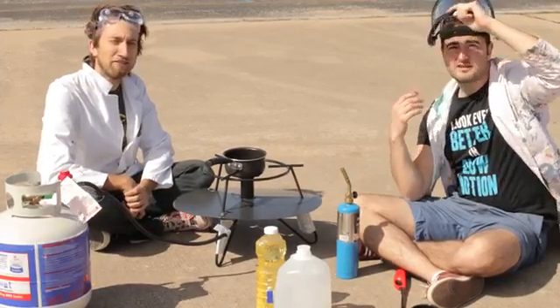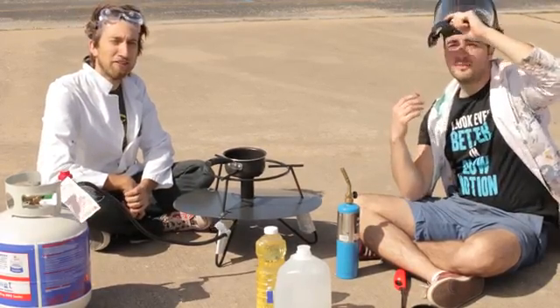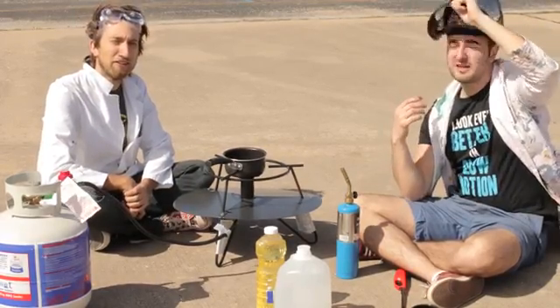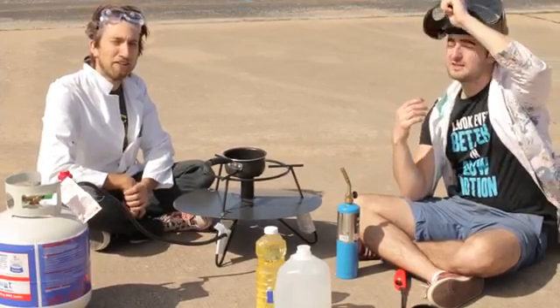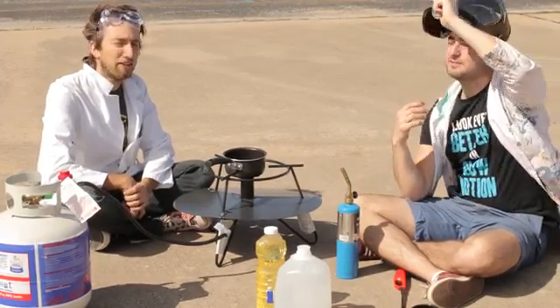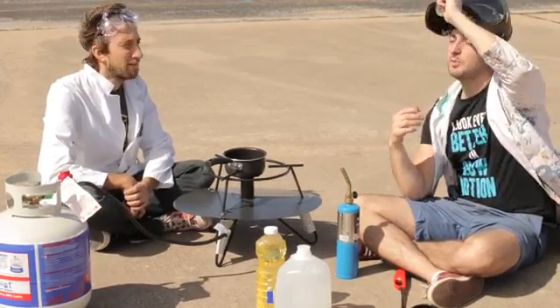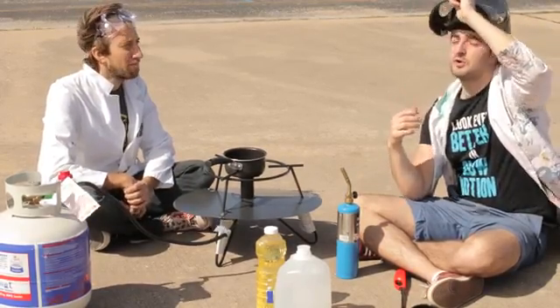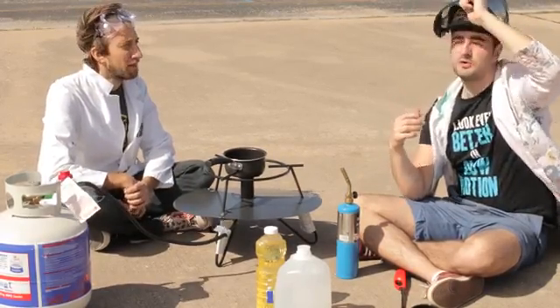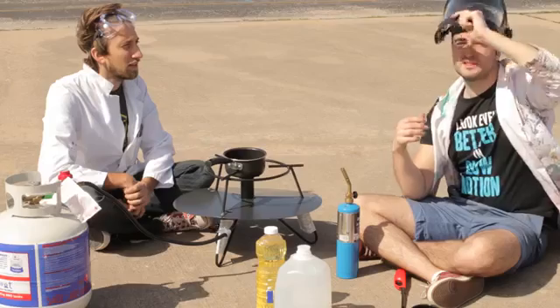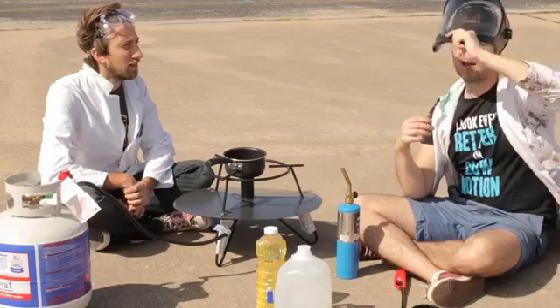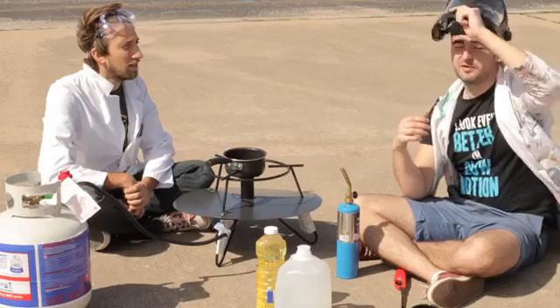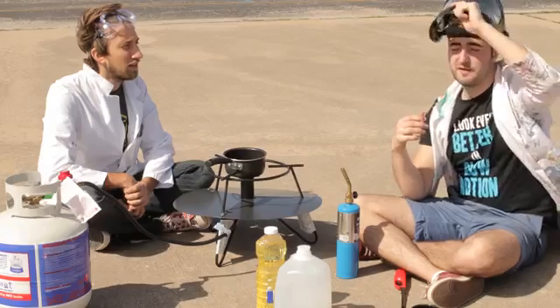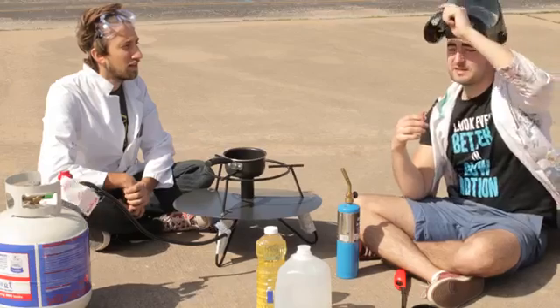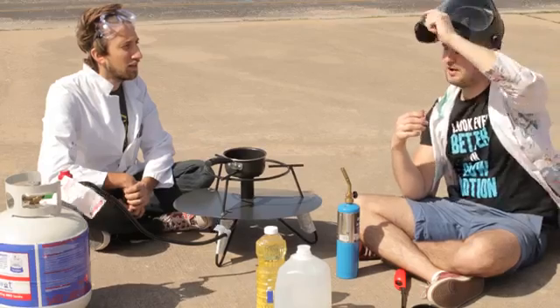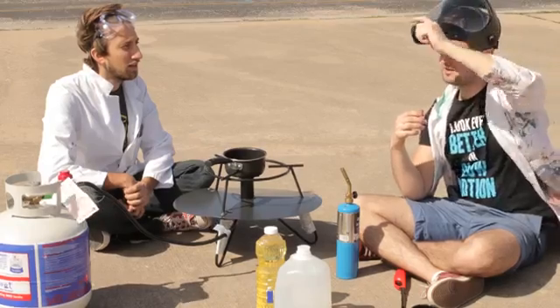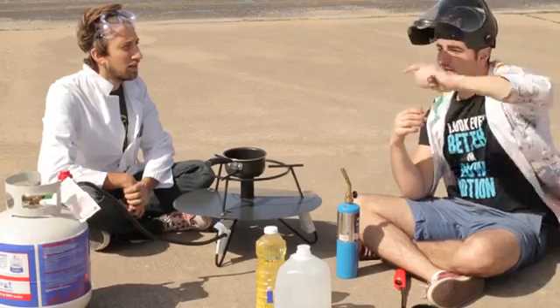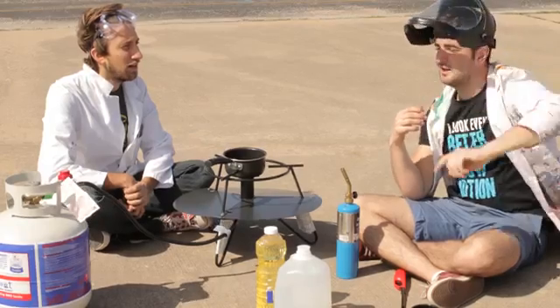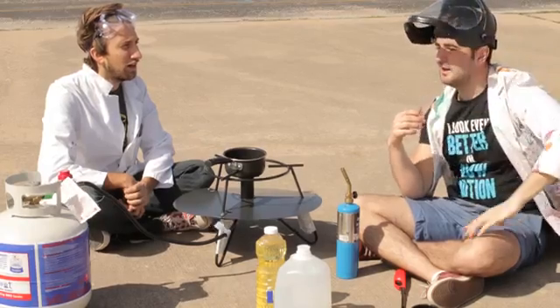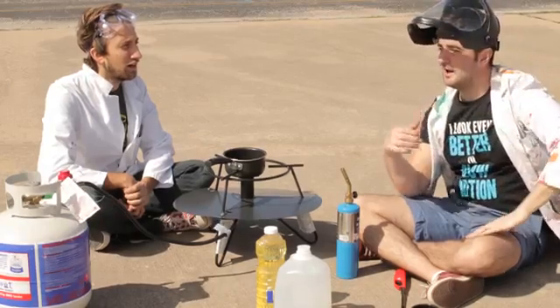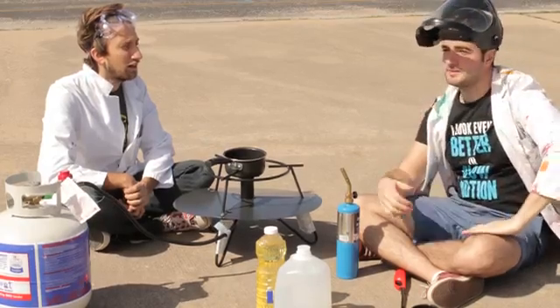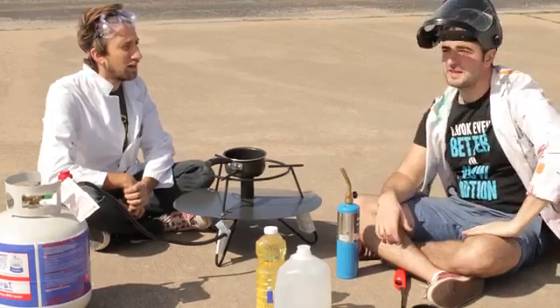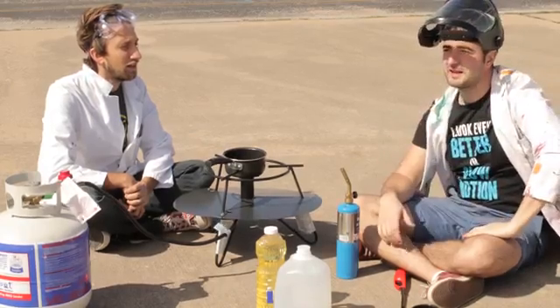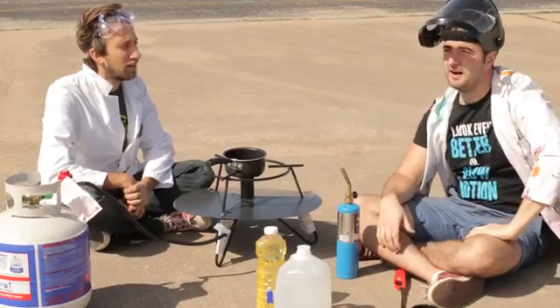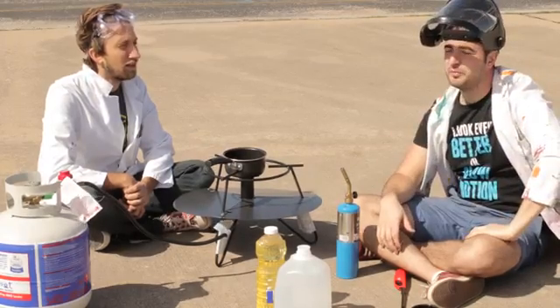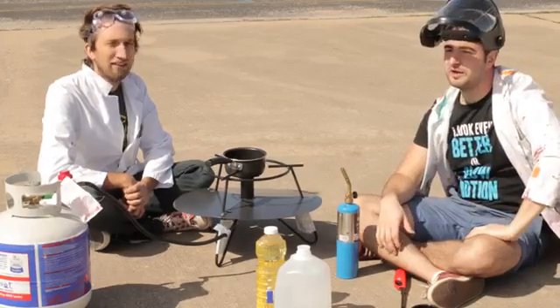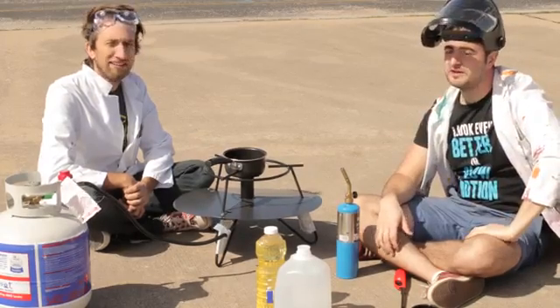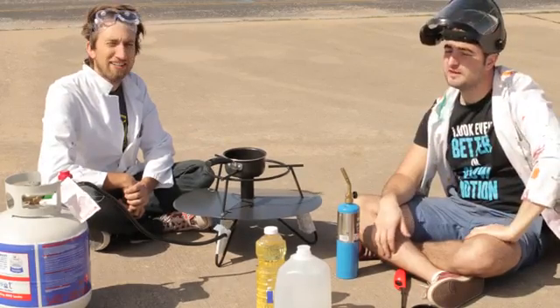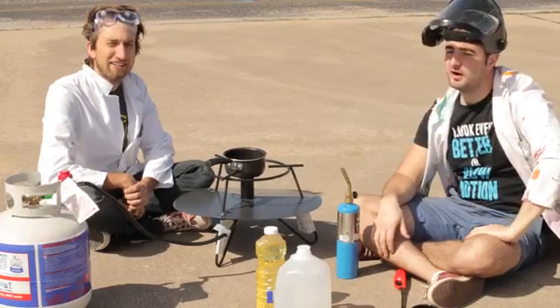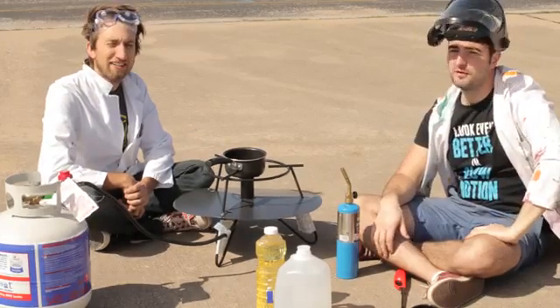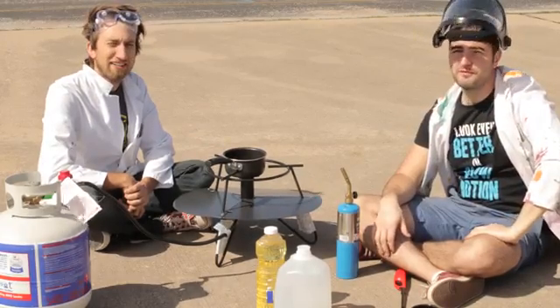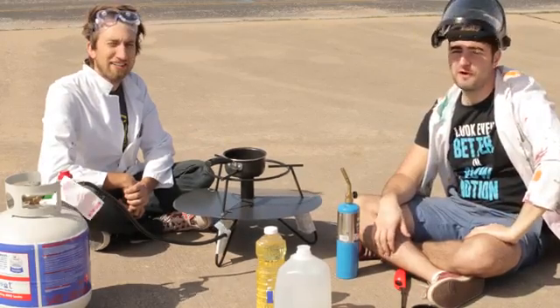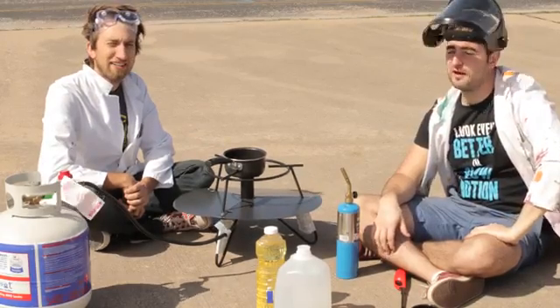So I'm taking some more precautions this time with a face mask, and I'm standing upwind of fire.